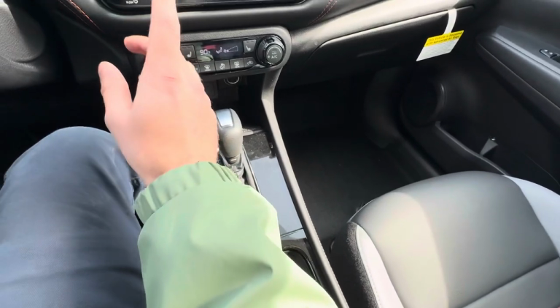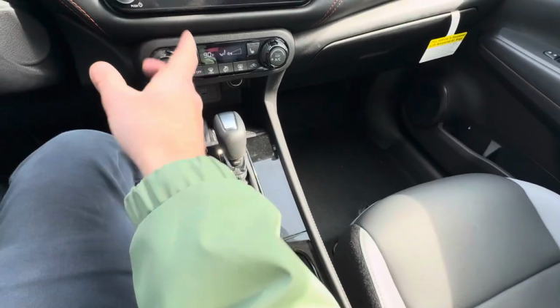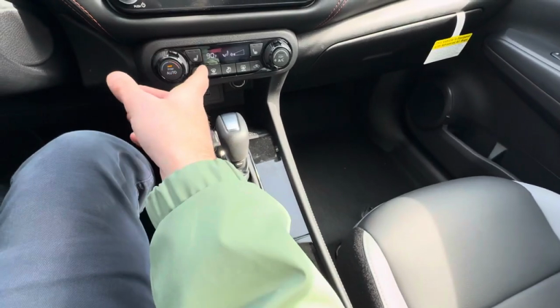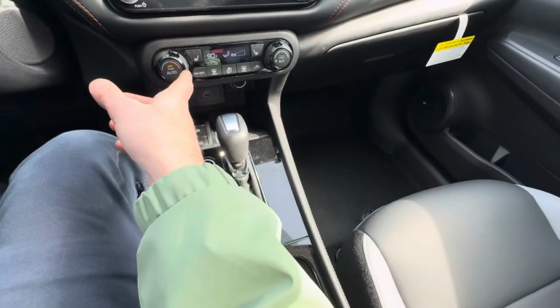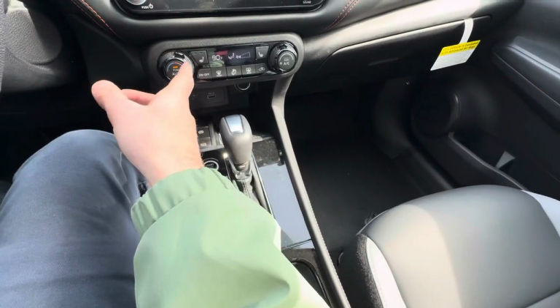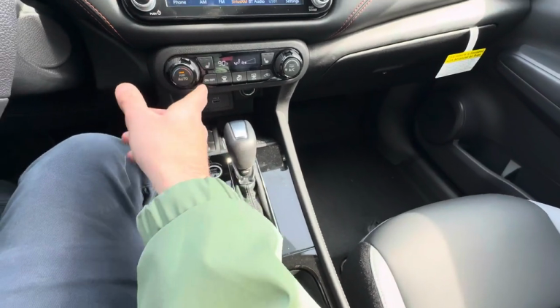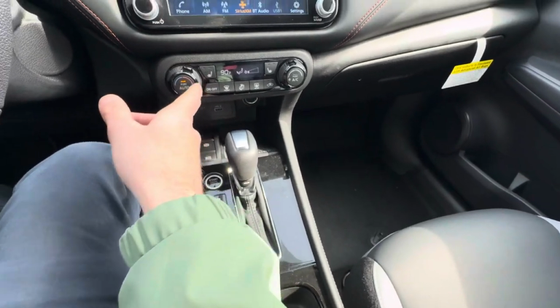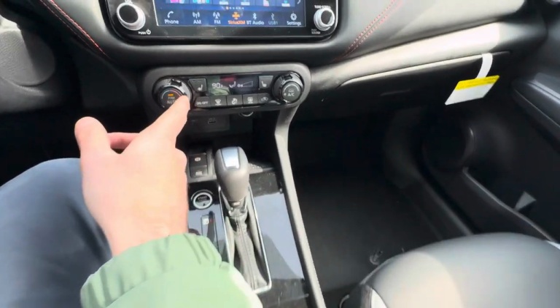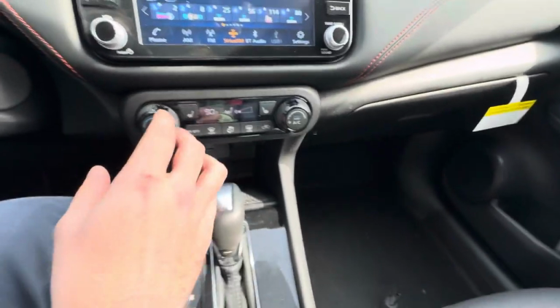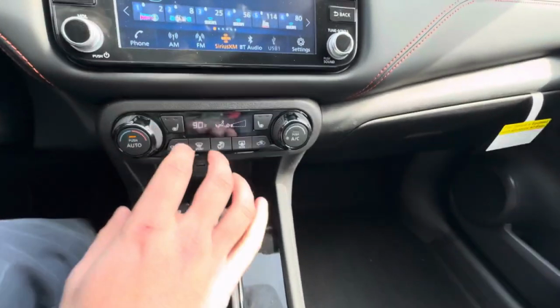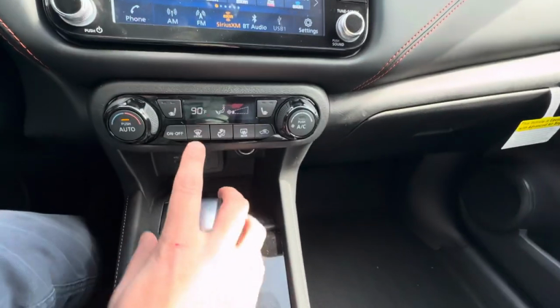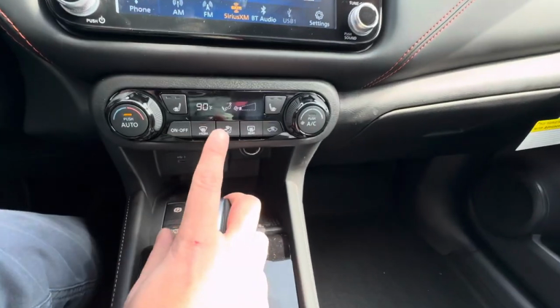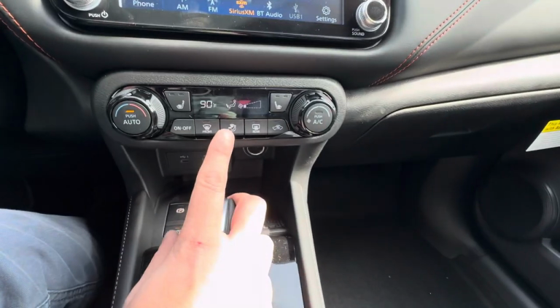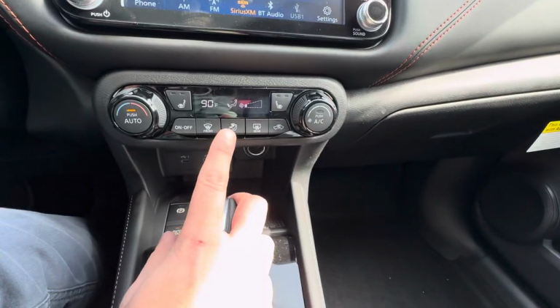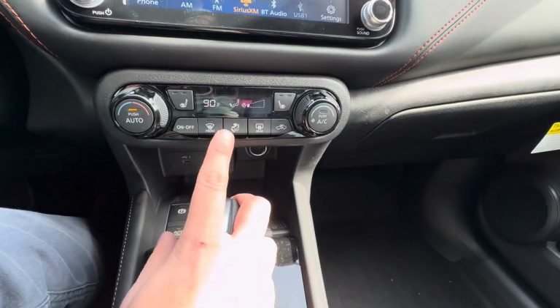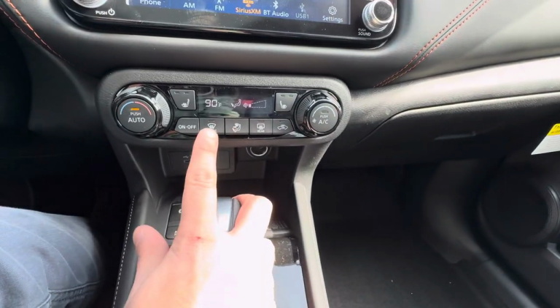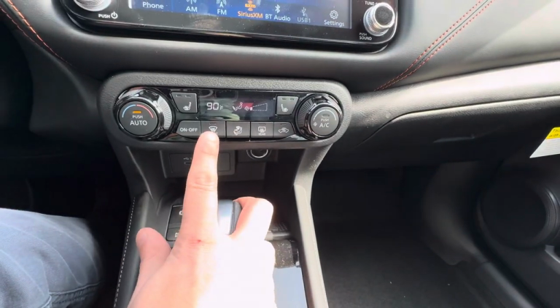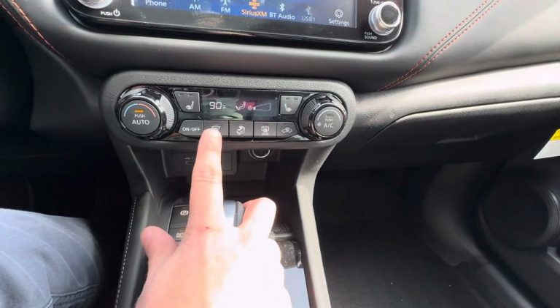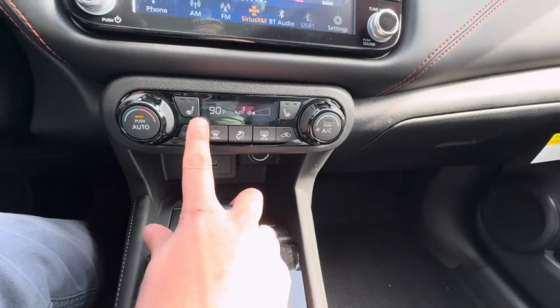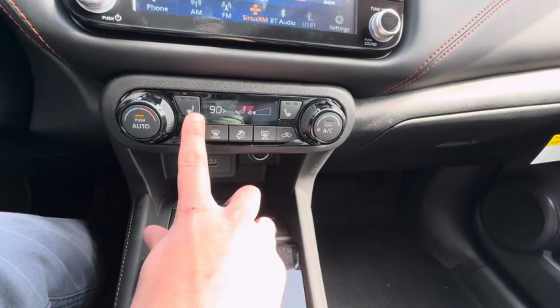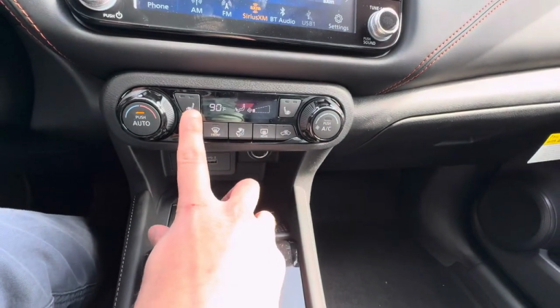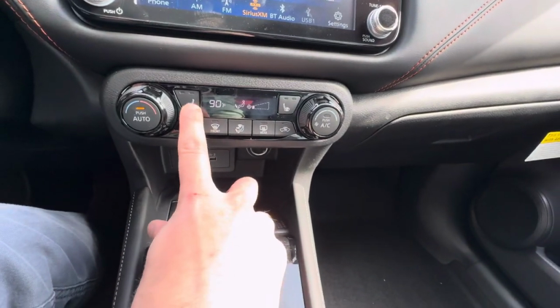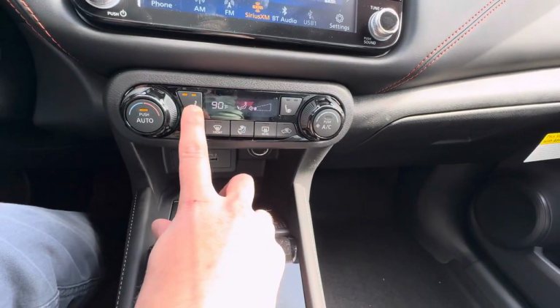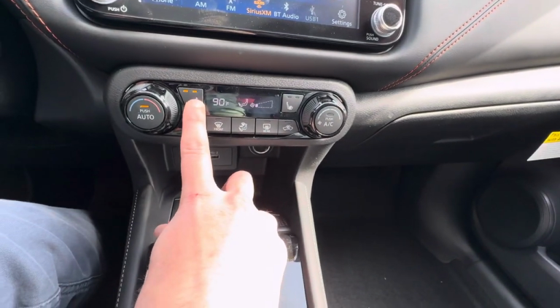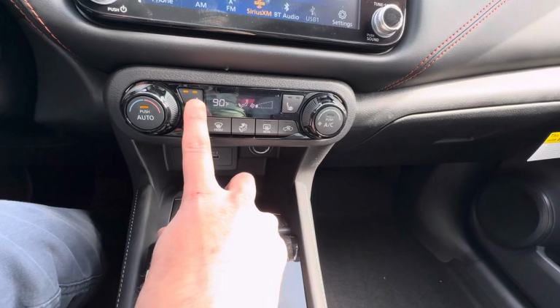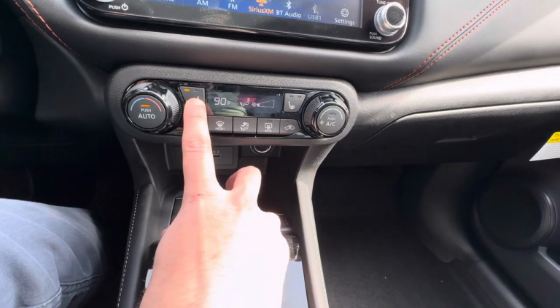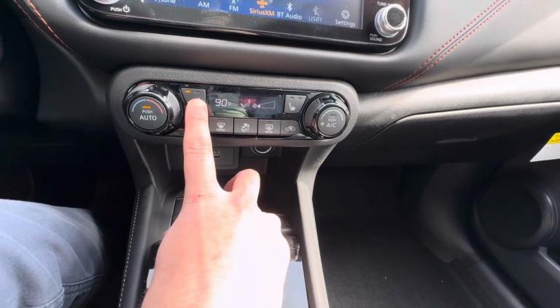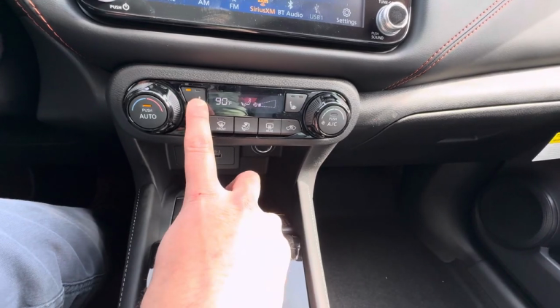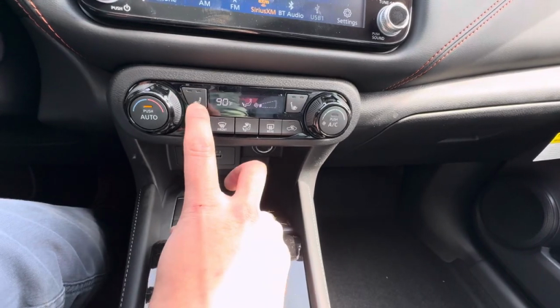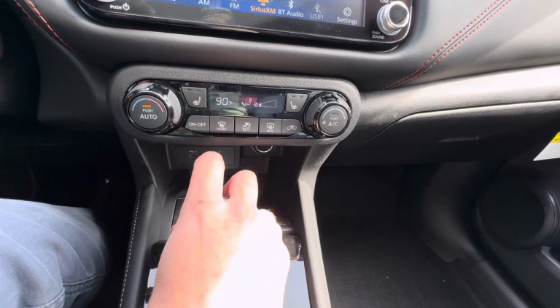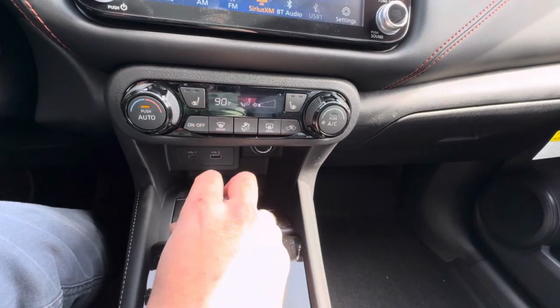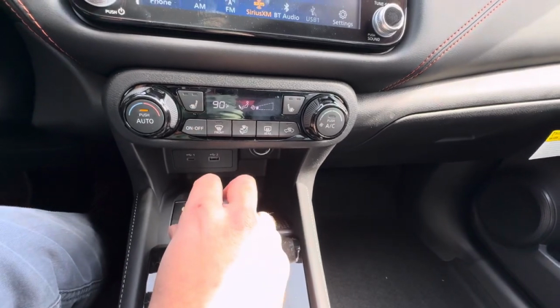We've got our digital climate controls, and one thing to note is you've got two-setting heated seats on this one.